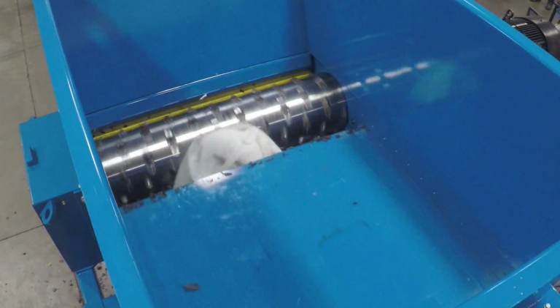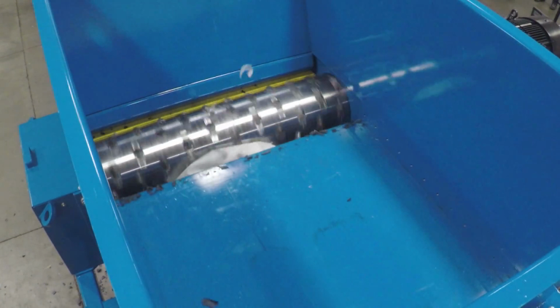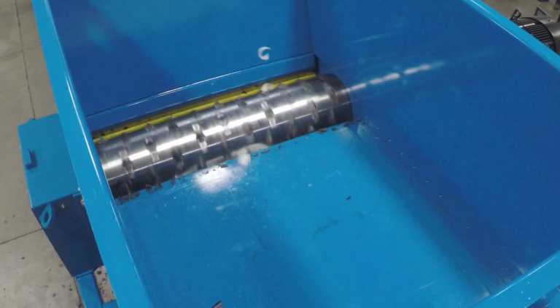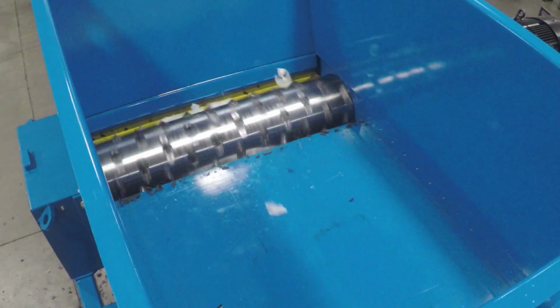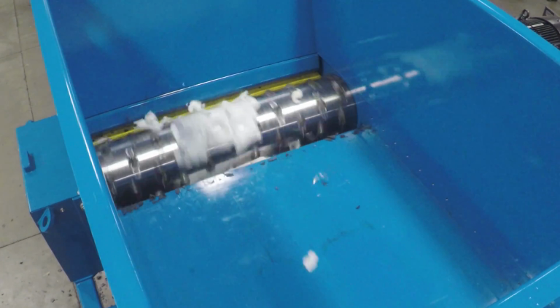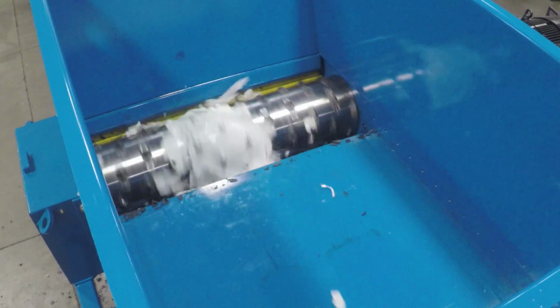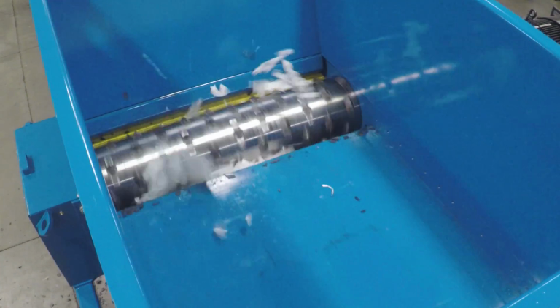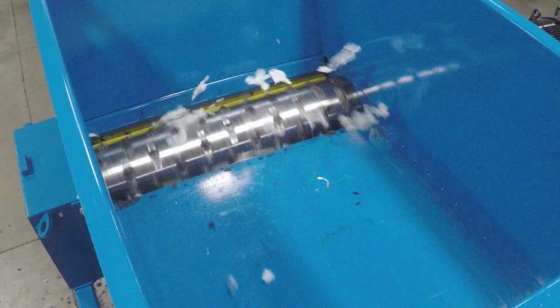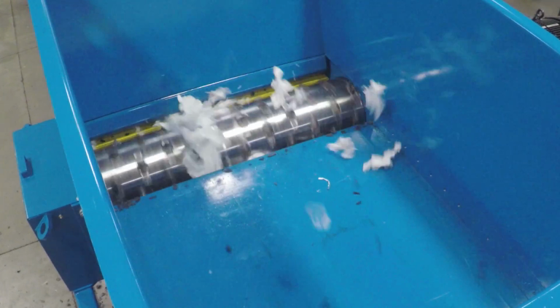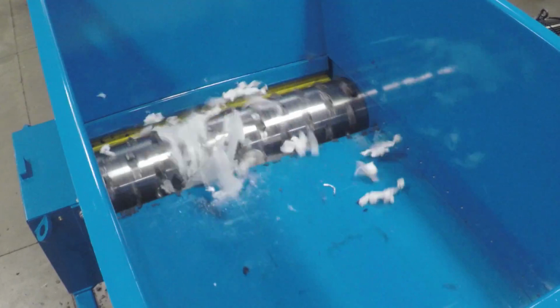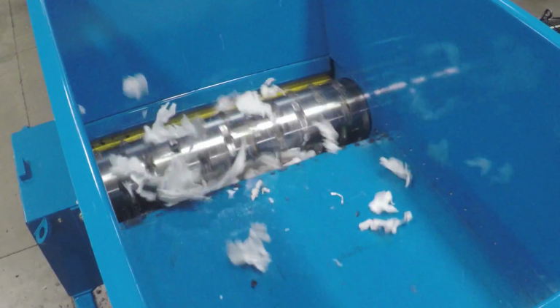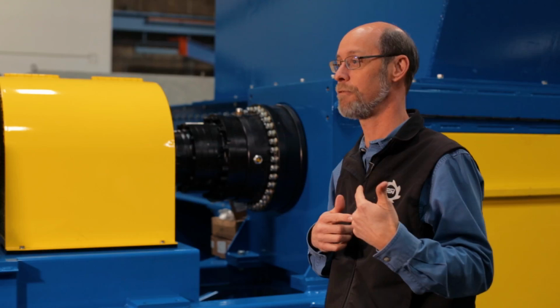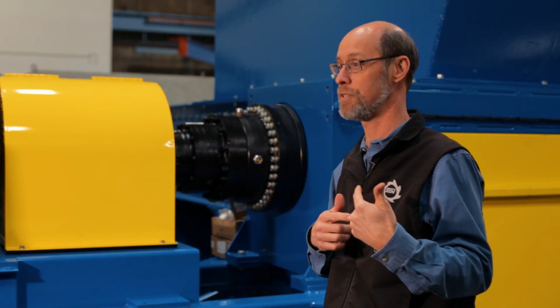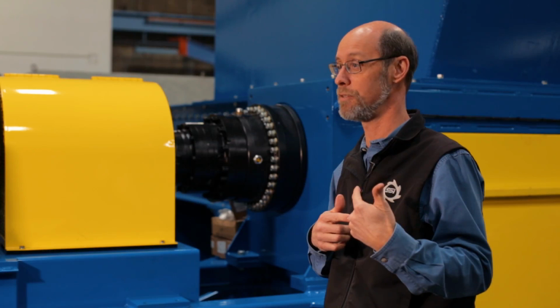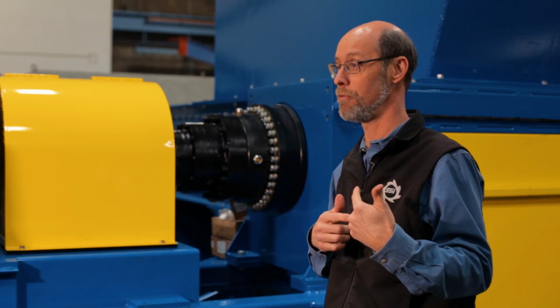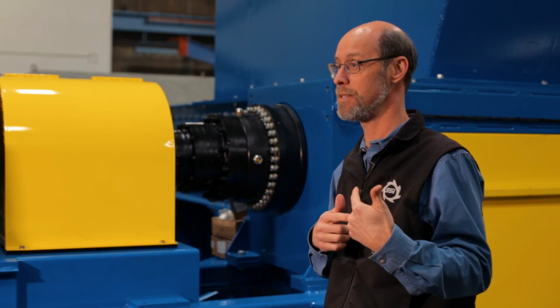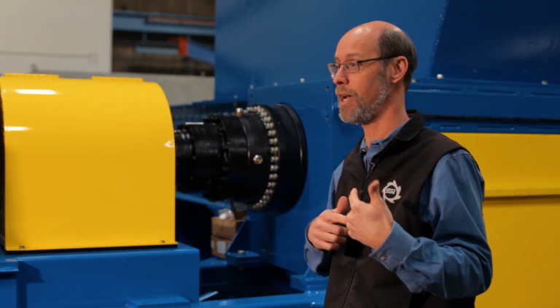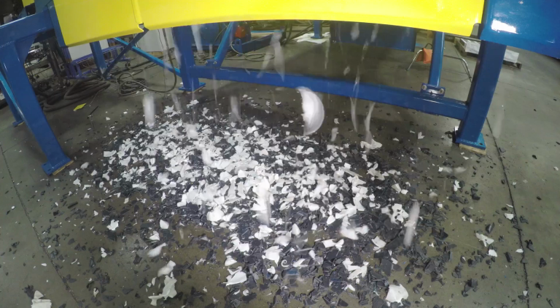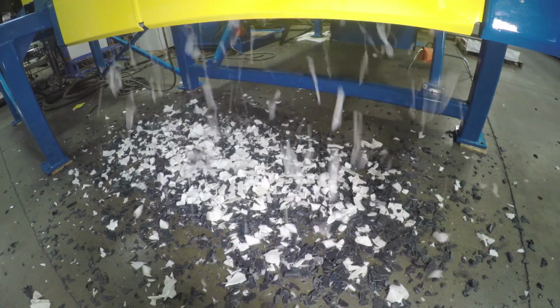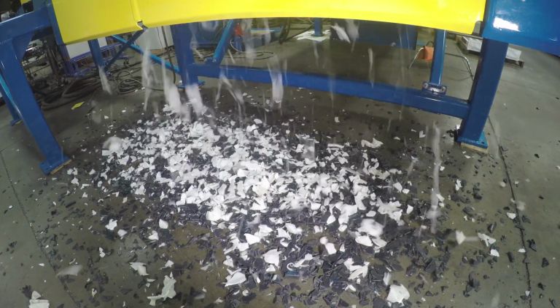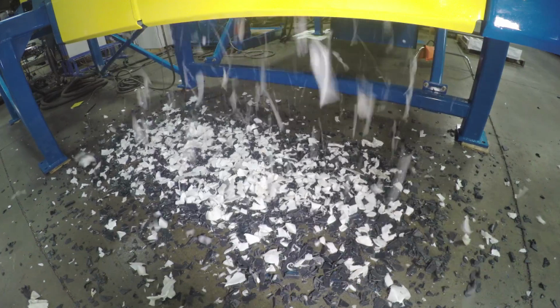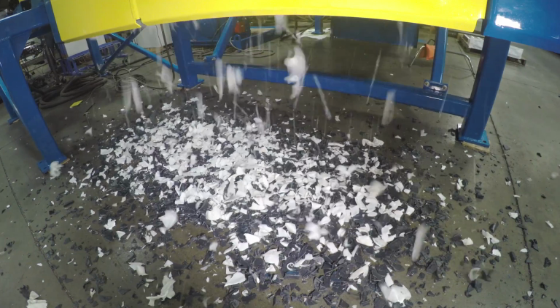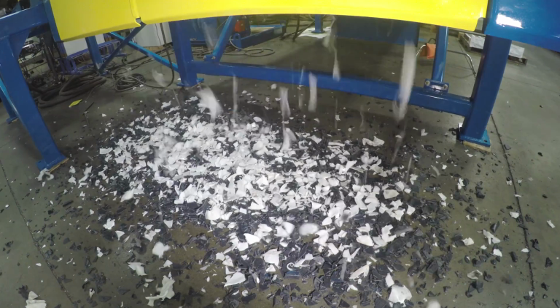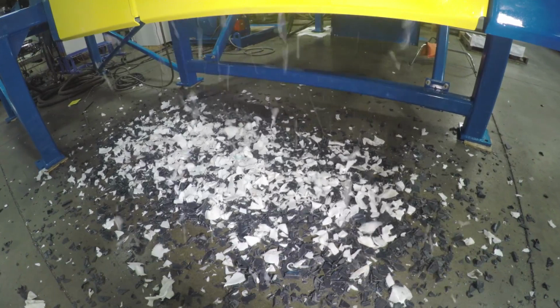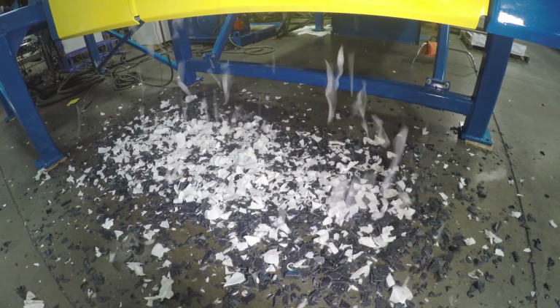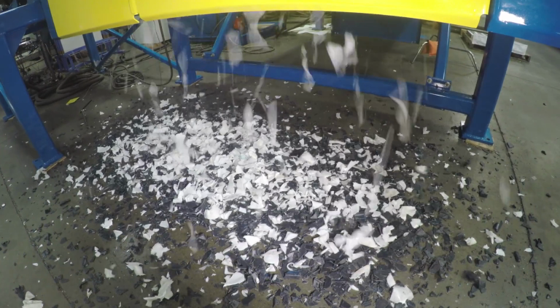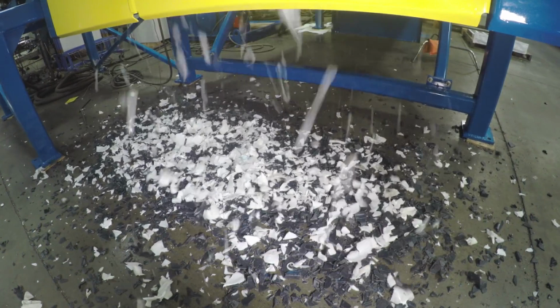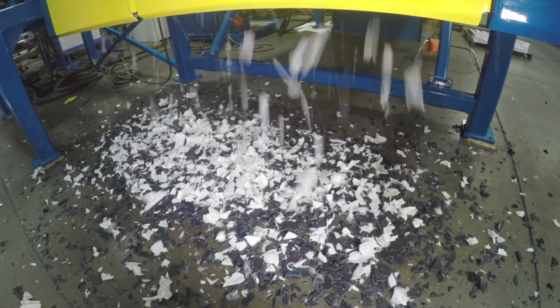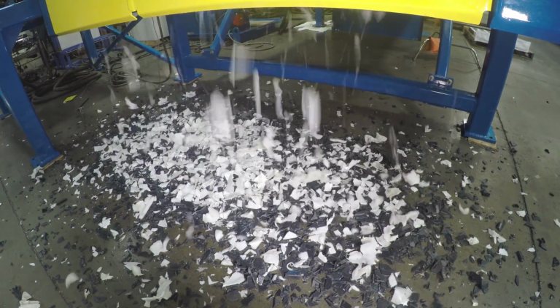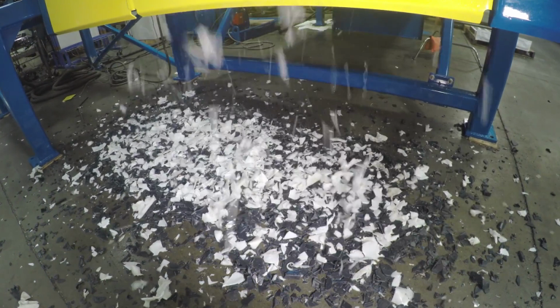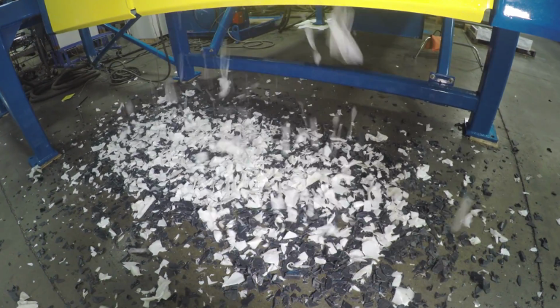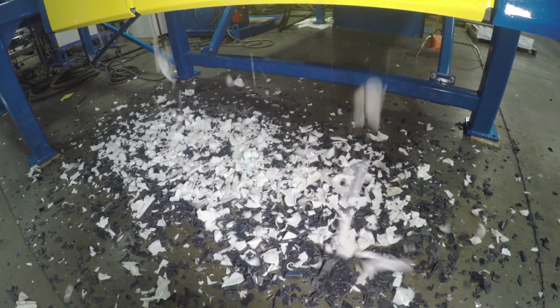It chops the material up, and if it's the right size it passes down through the screen; otherwise it comes around for another round.